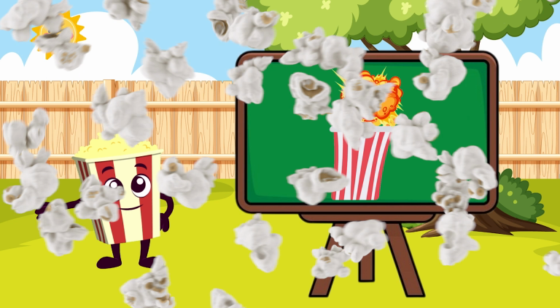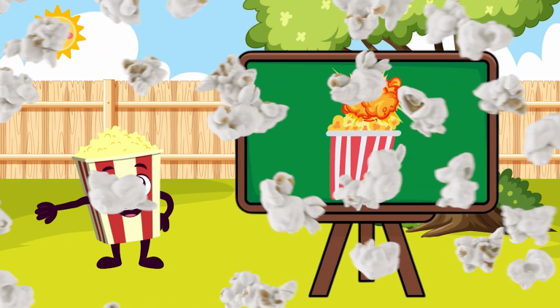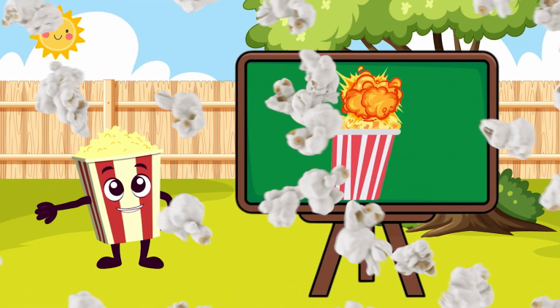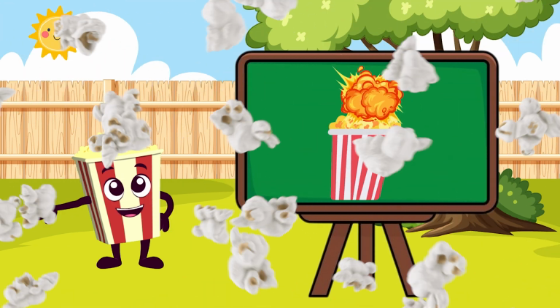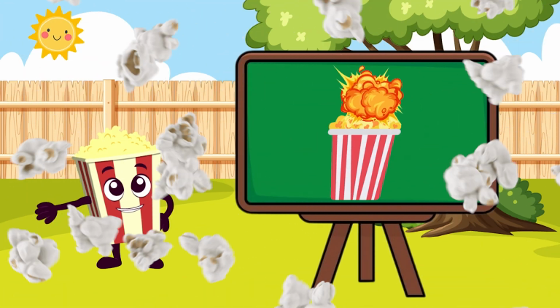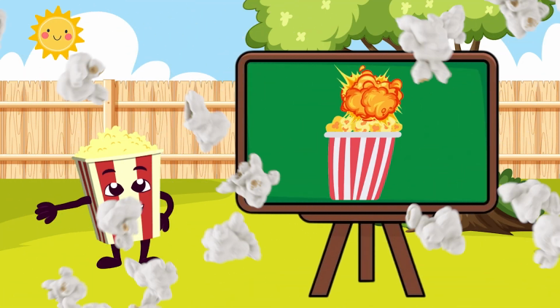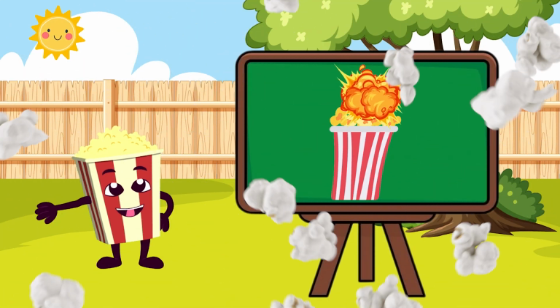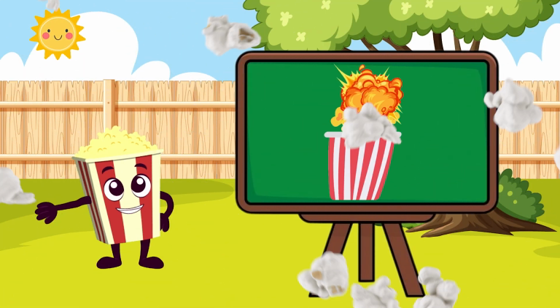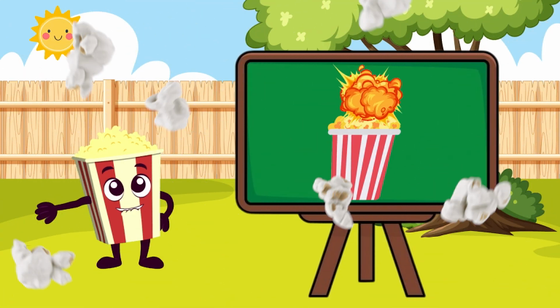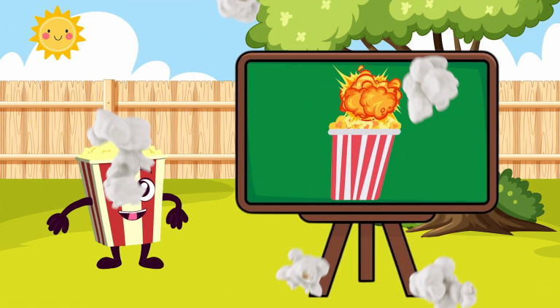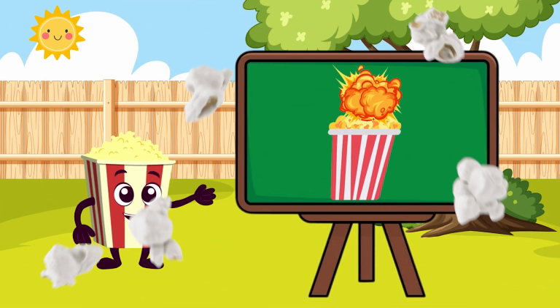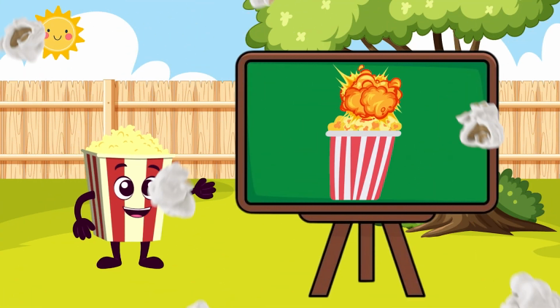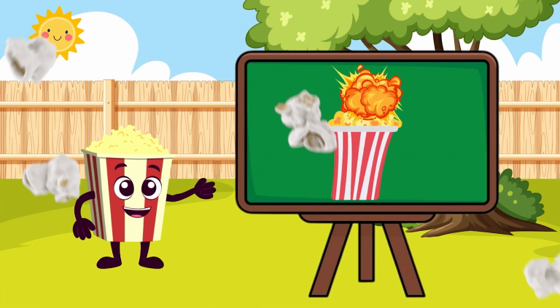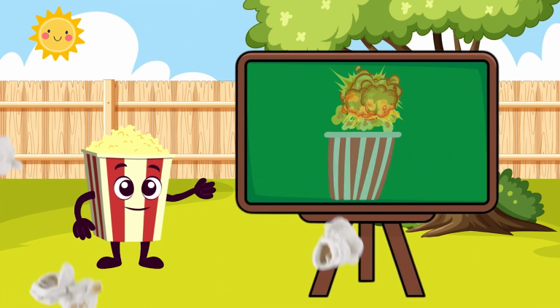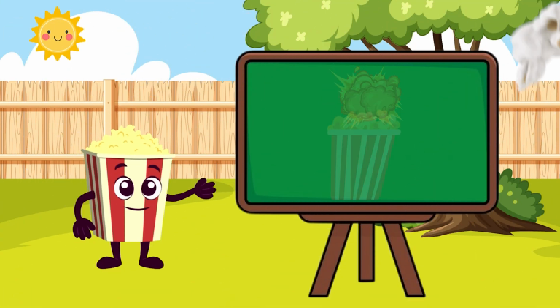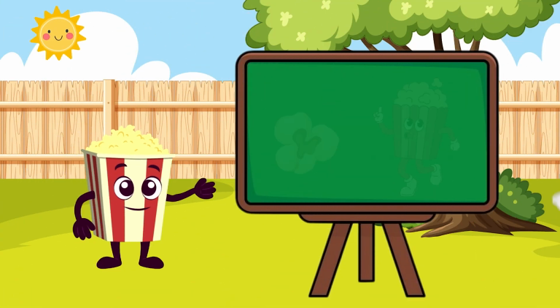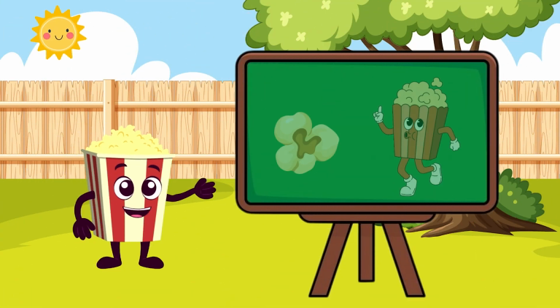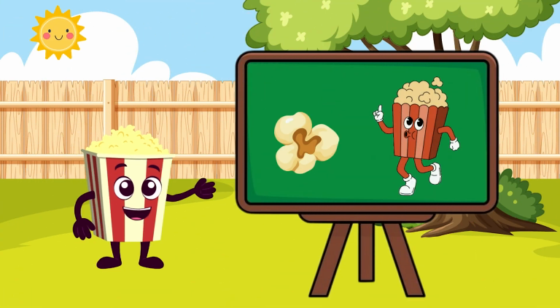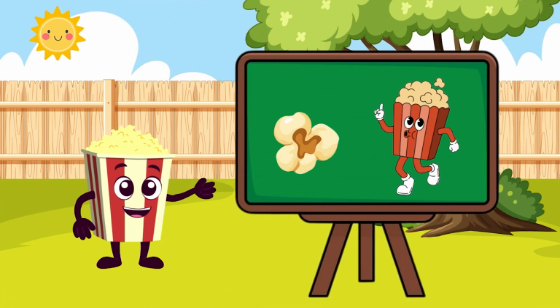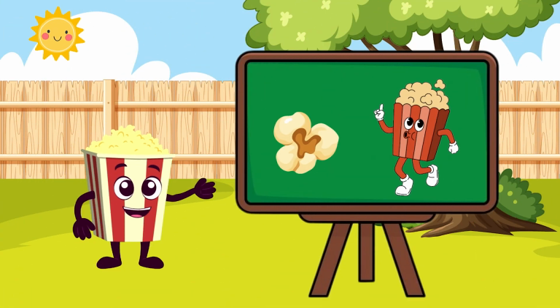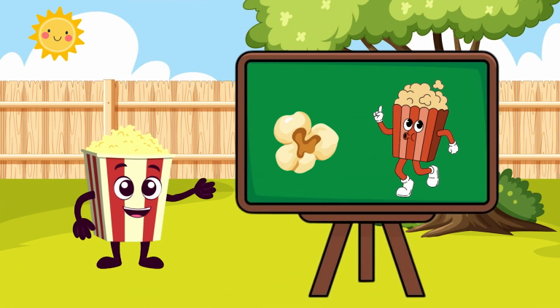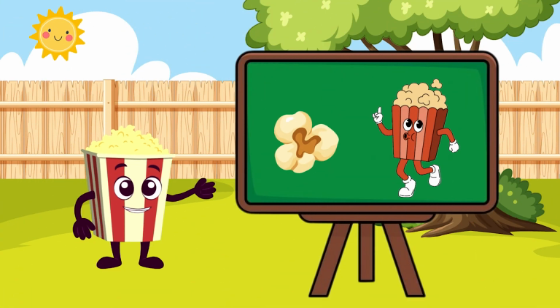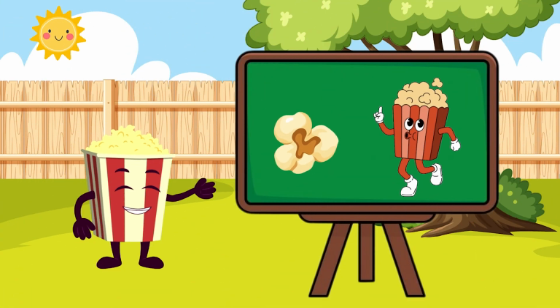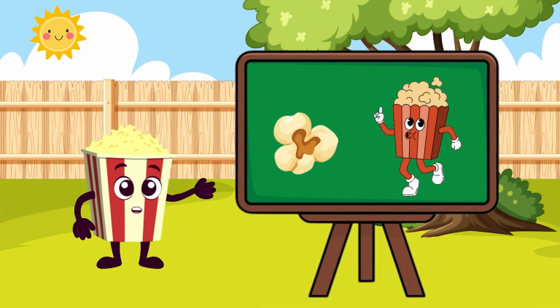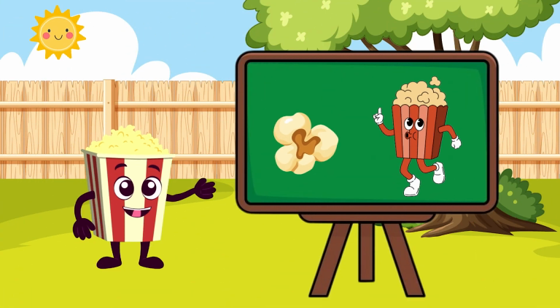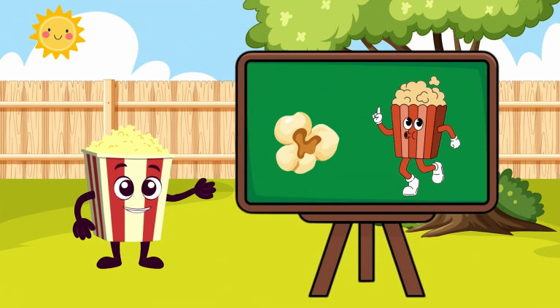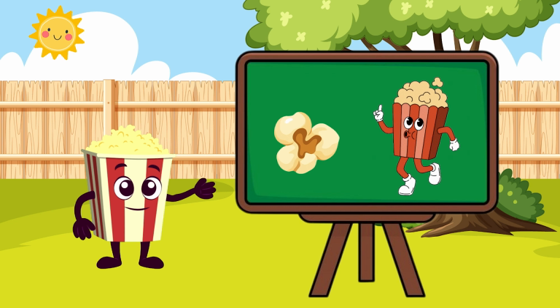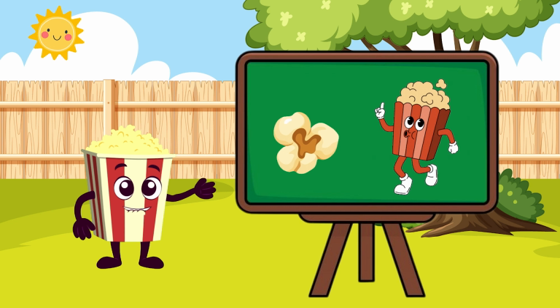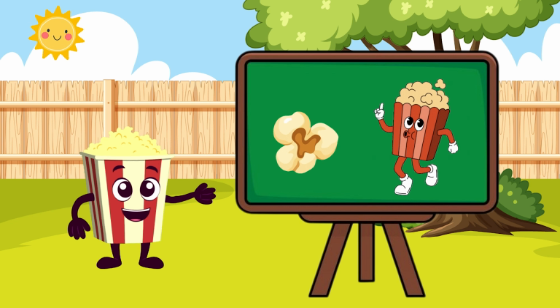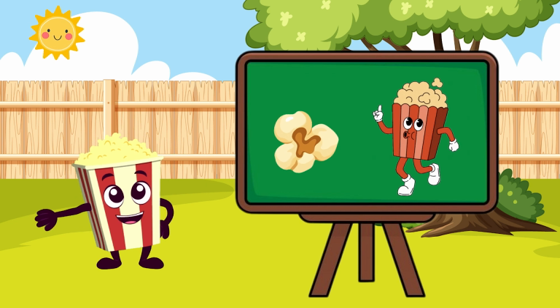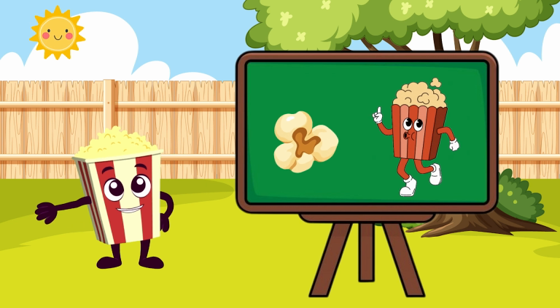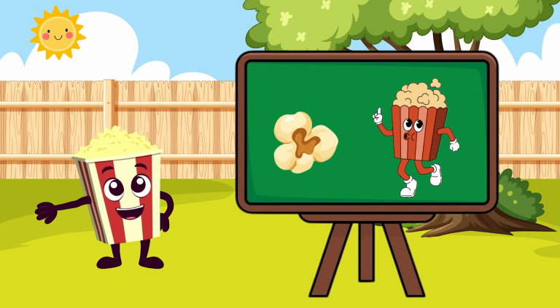What makes popcorn explode into fluffy fun? Let's find out how this tiny kernel becomes your favorite snack.